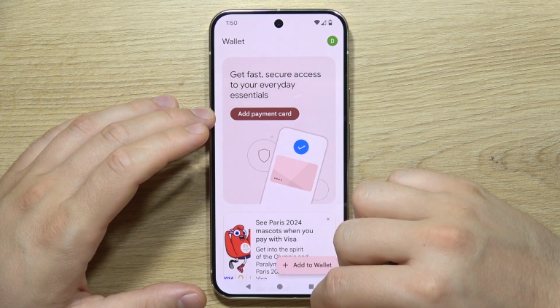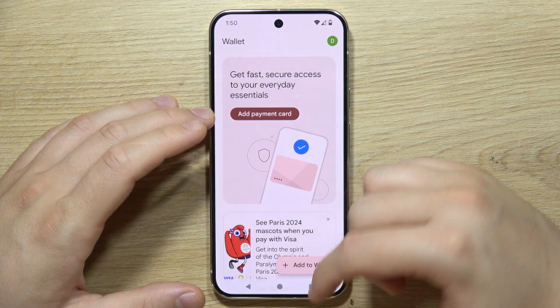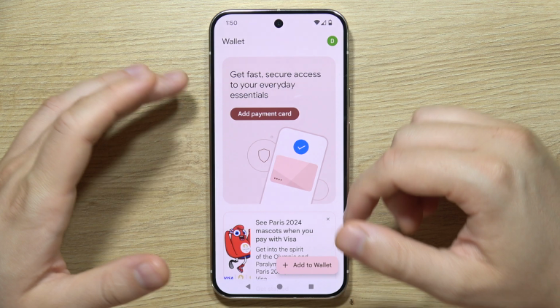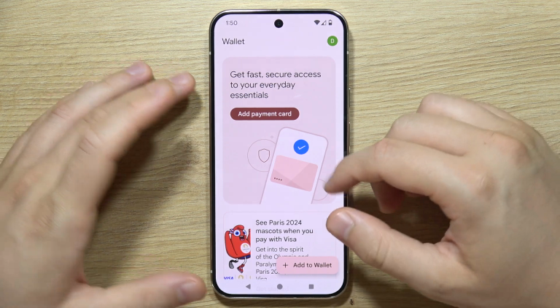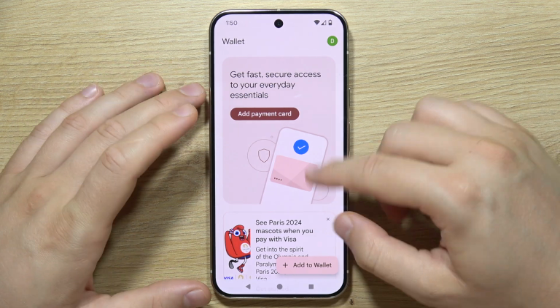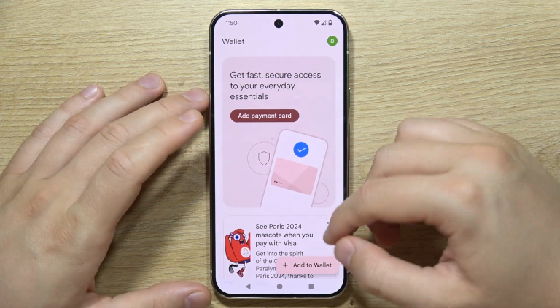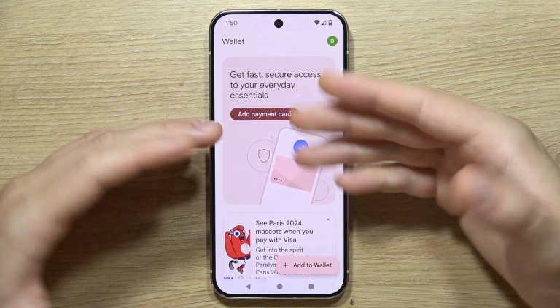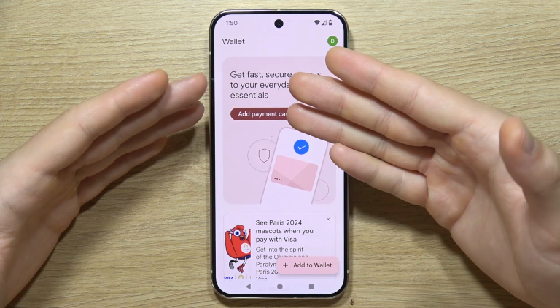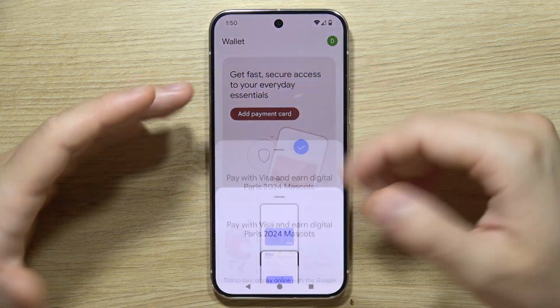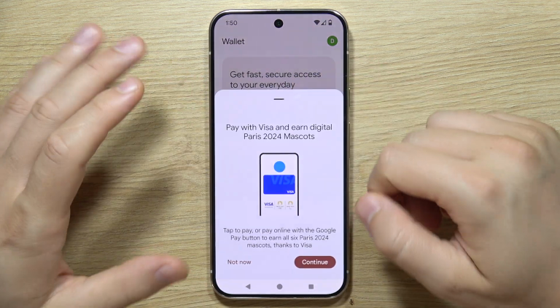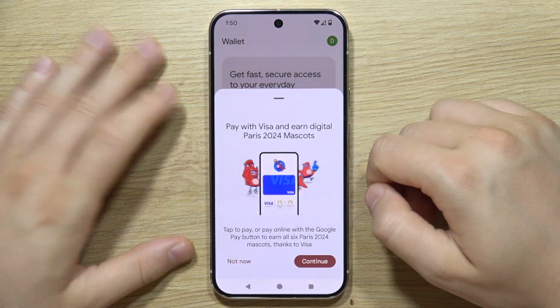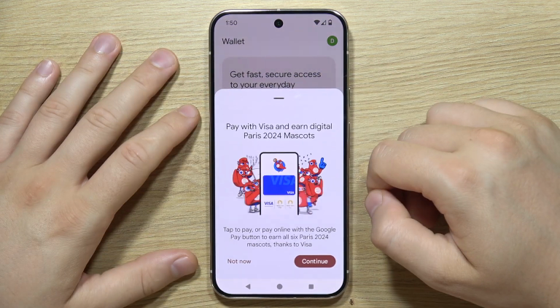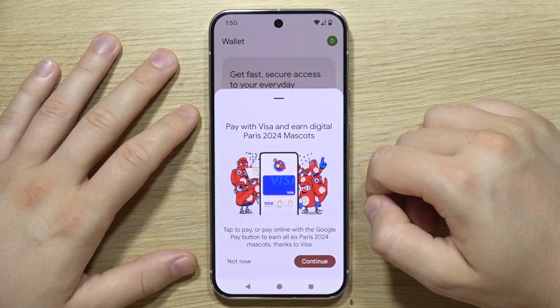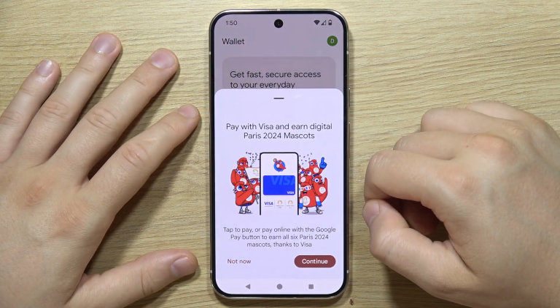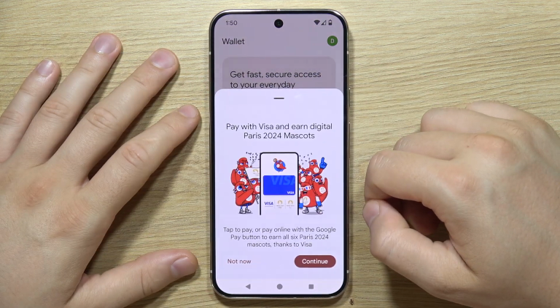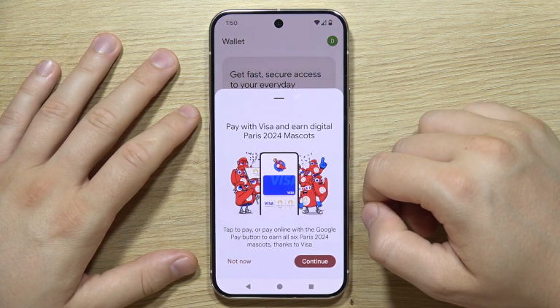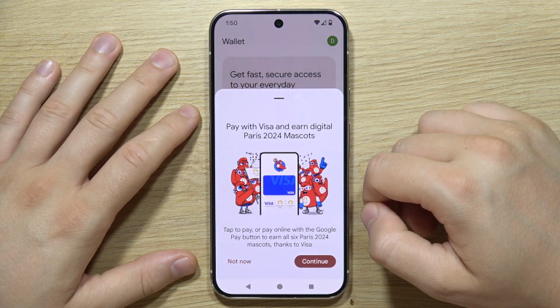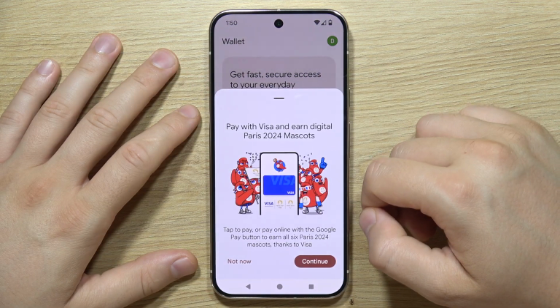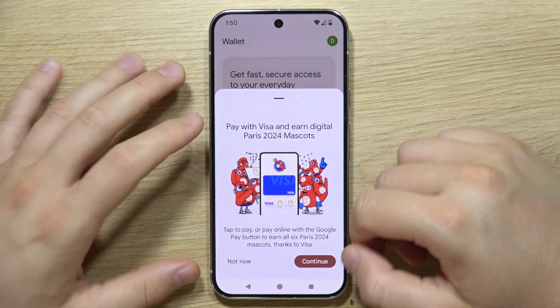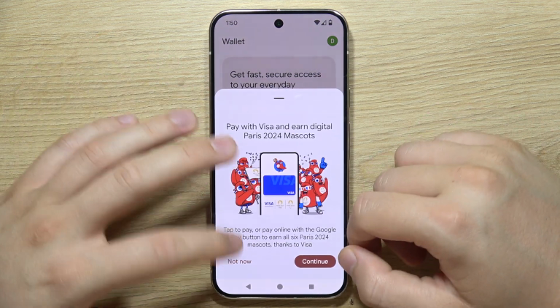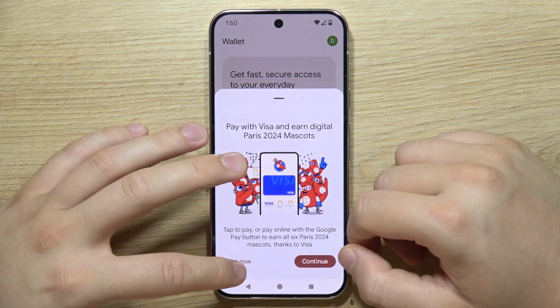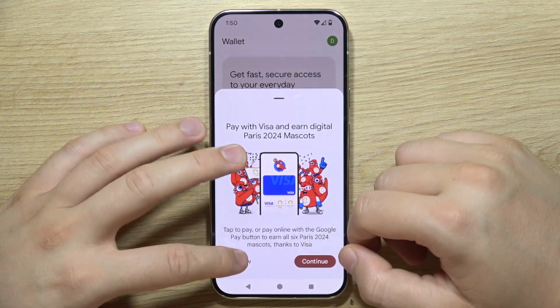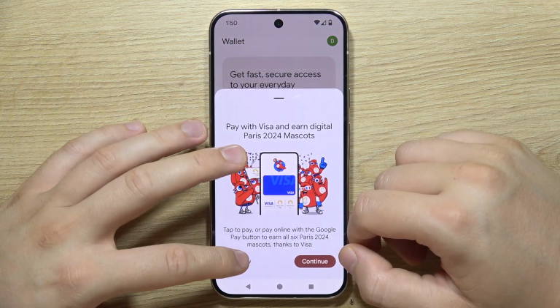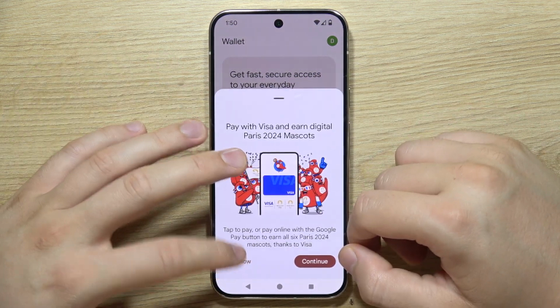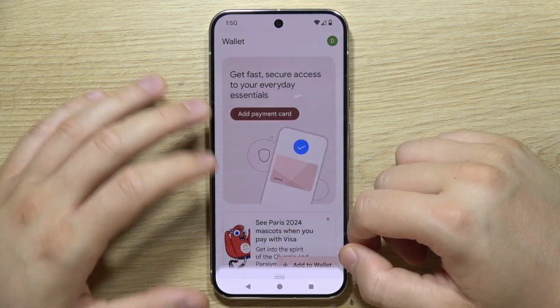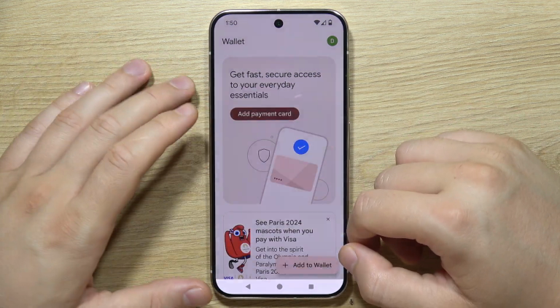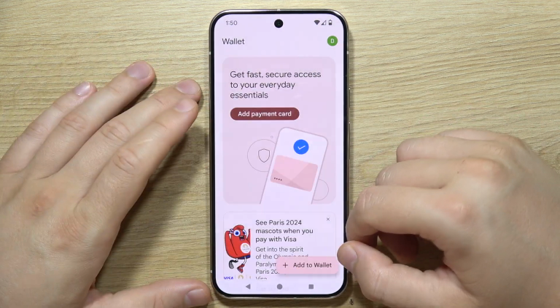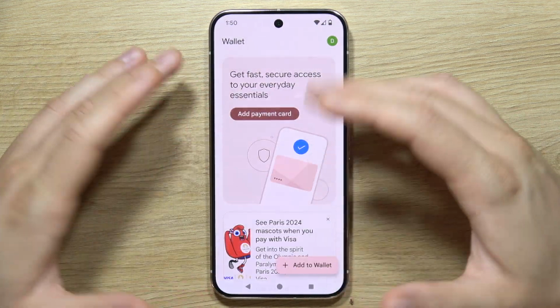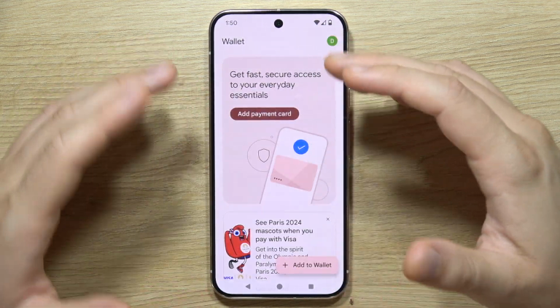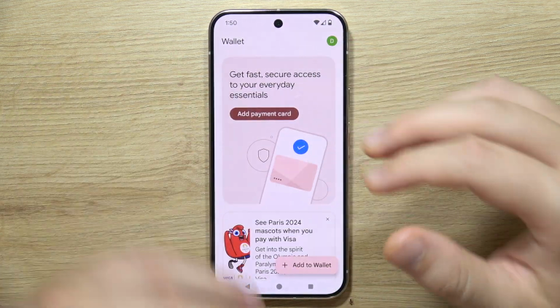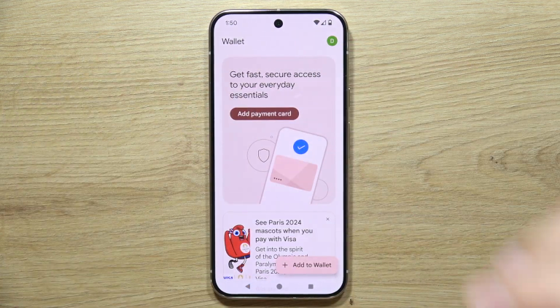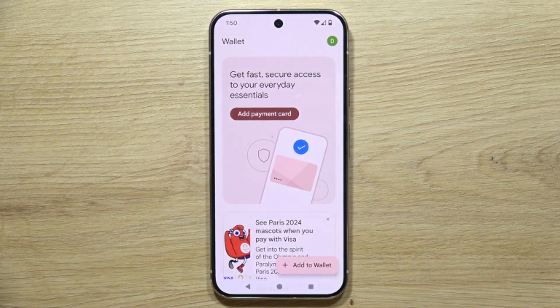After entering all the details, click Save and Continue. Once you do this, the card will appear in your wallet and you'll be able to pay with it. Thanks for watching.